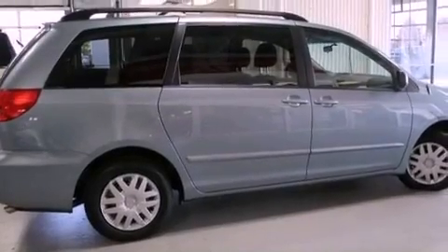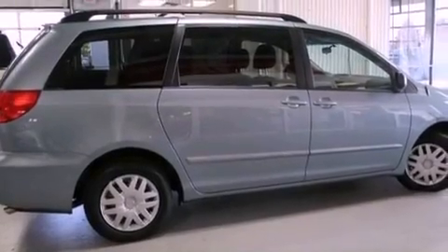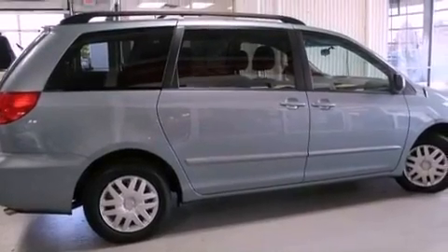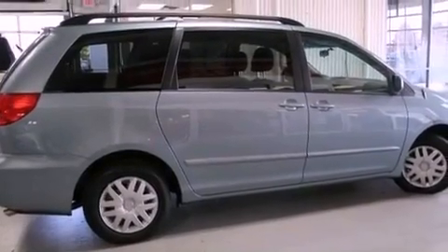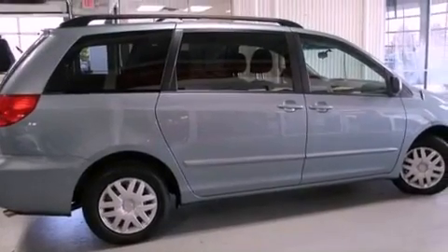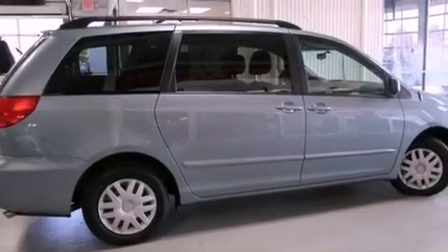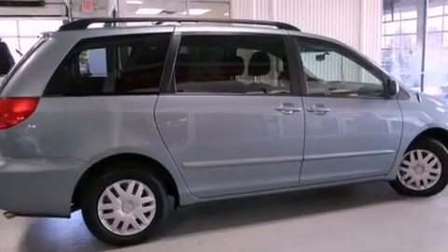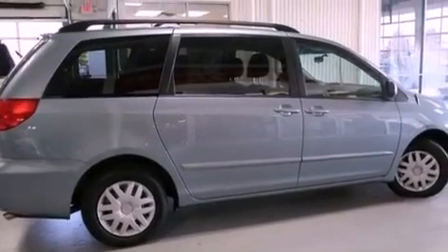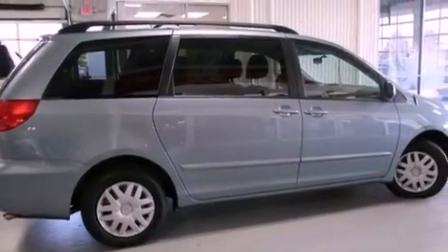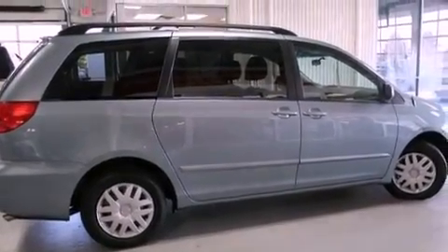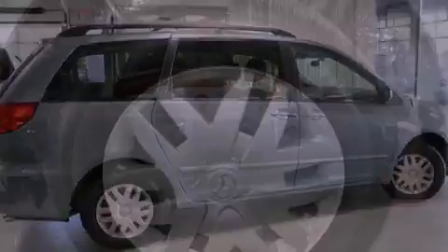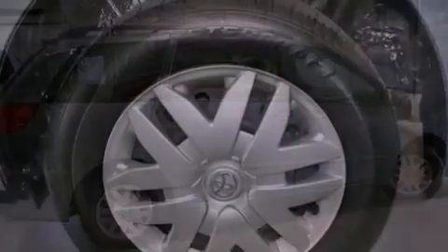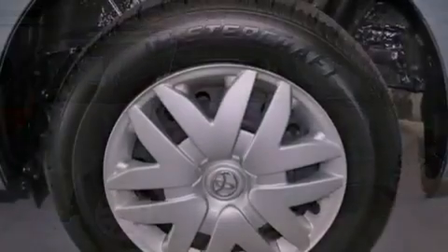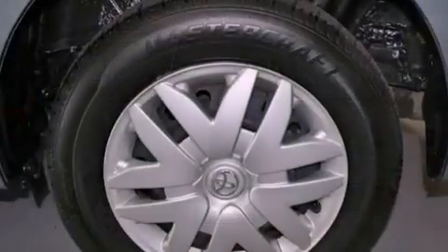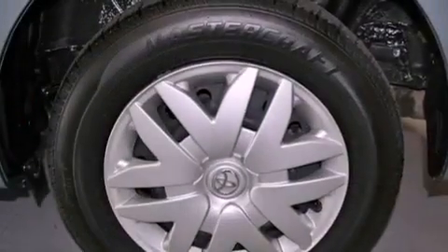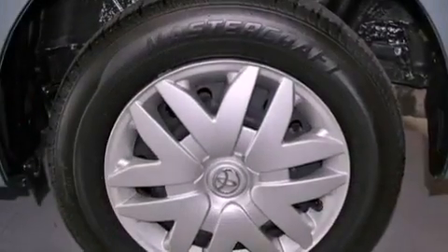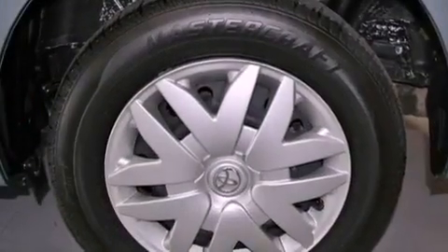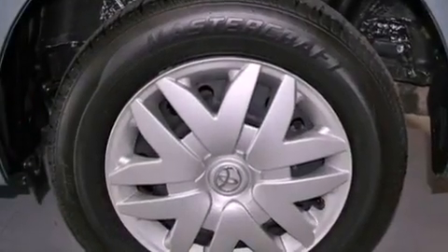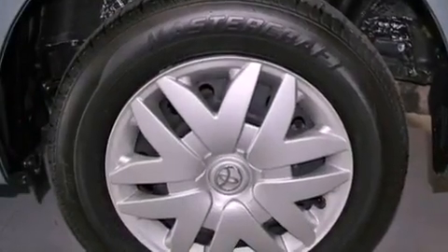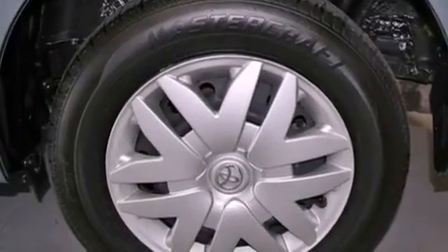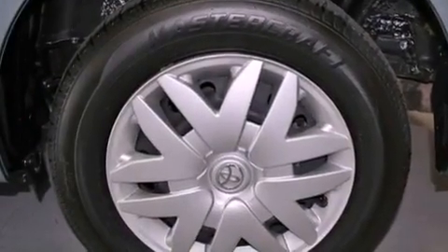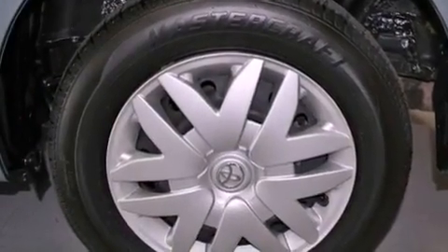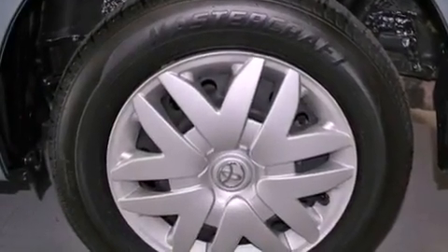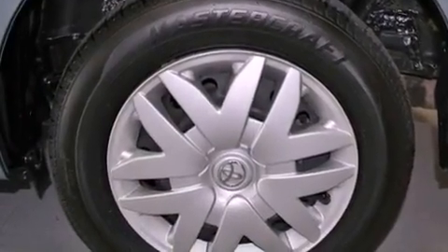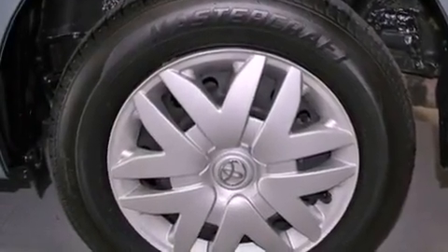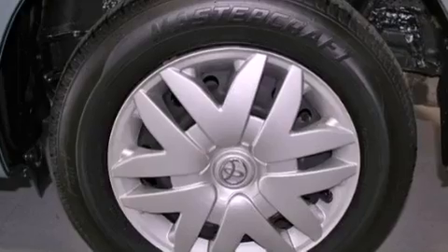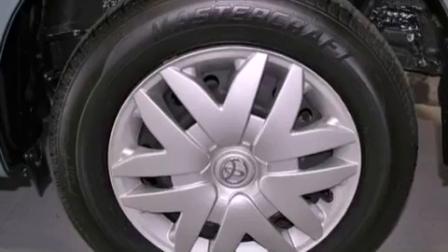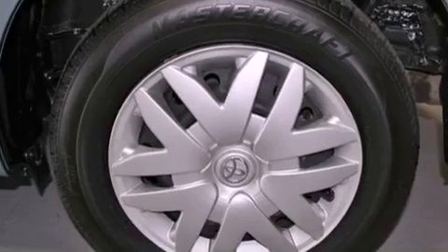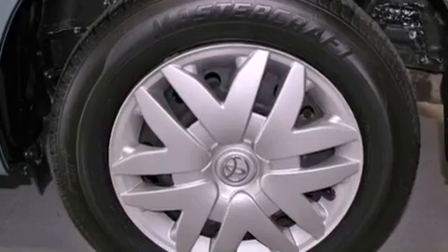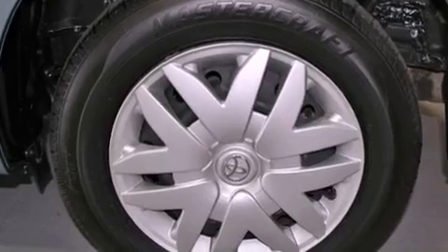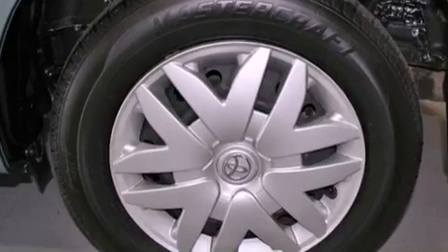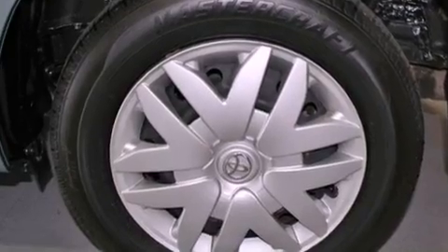Also included are 12-volt power outlets, an anti-lock braking system, air conditioning, and satellite radio.